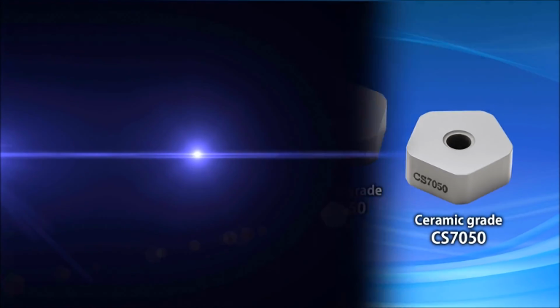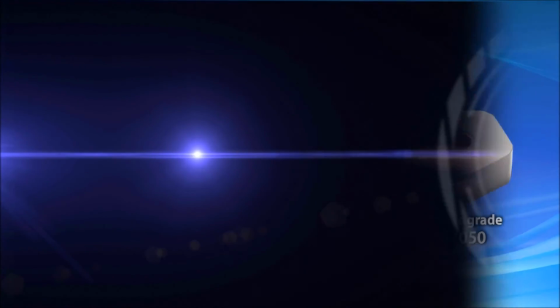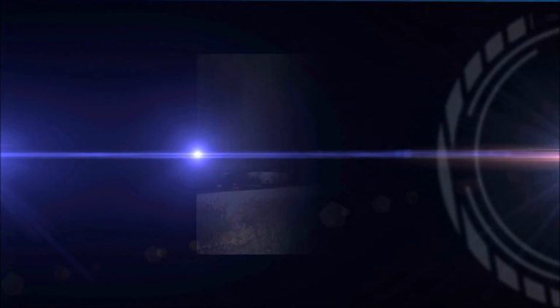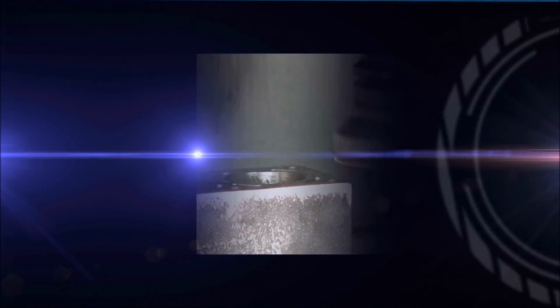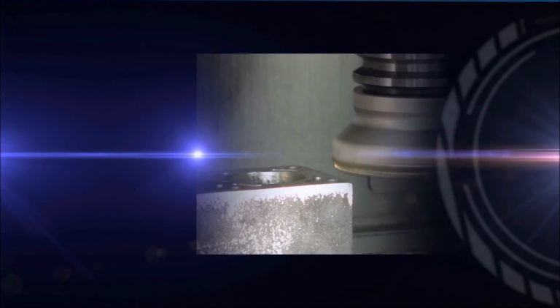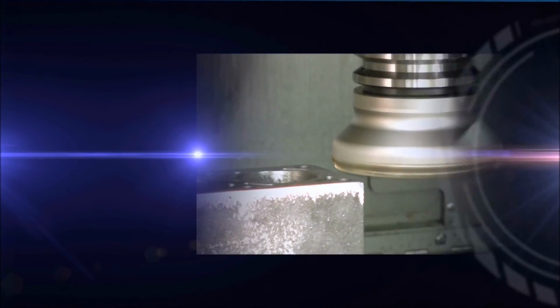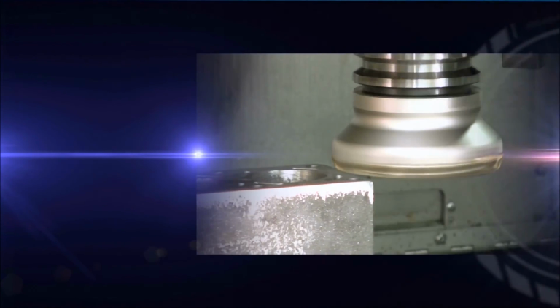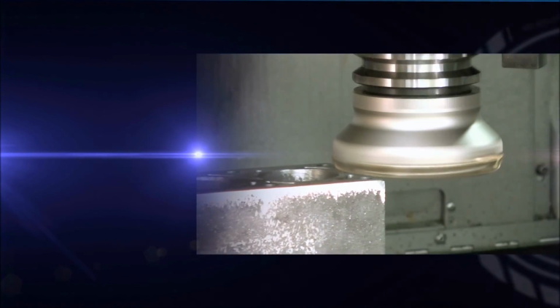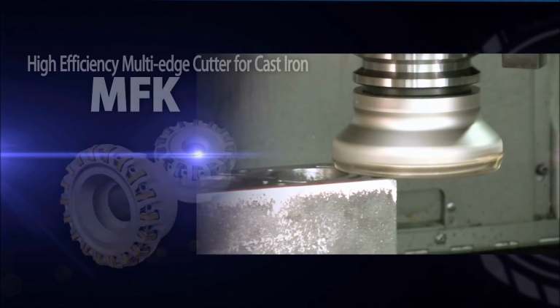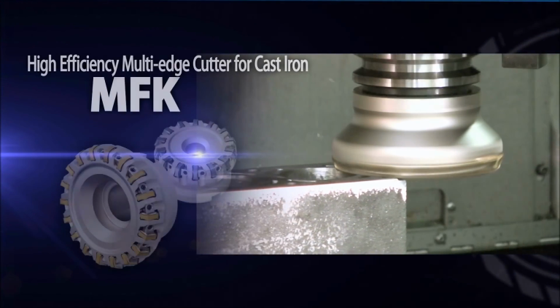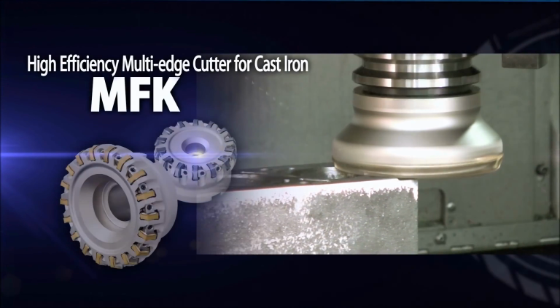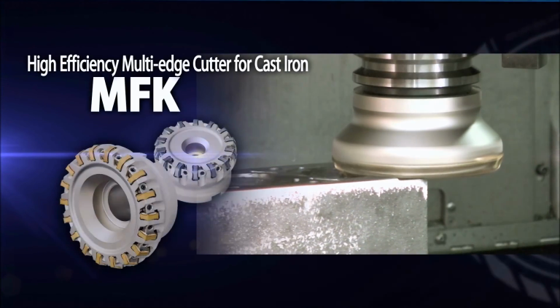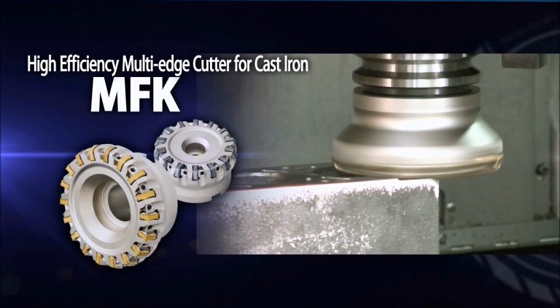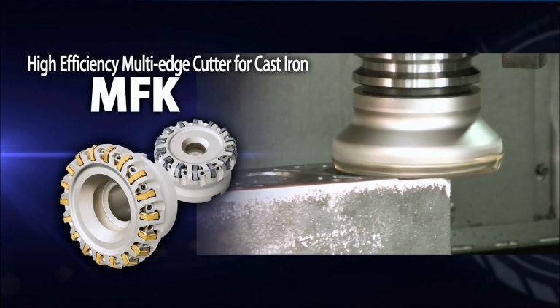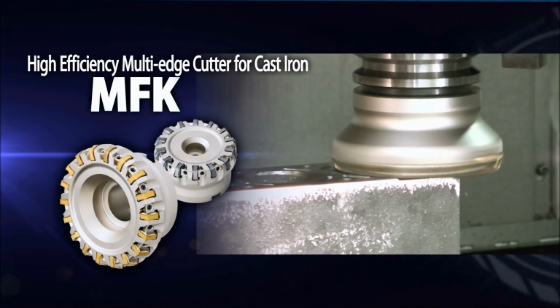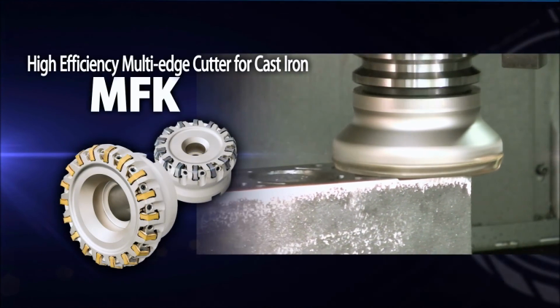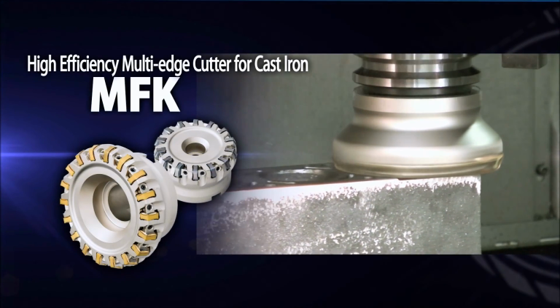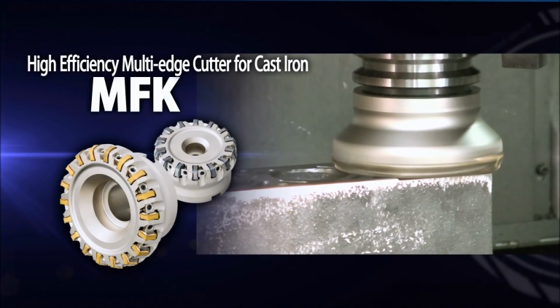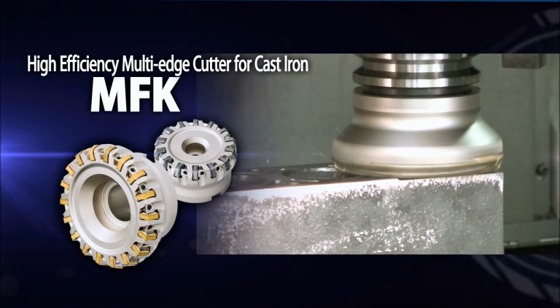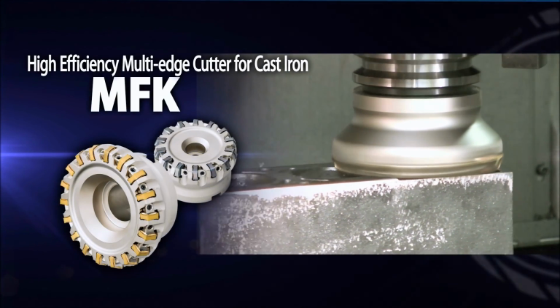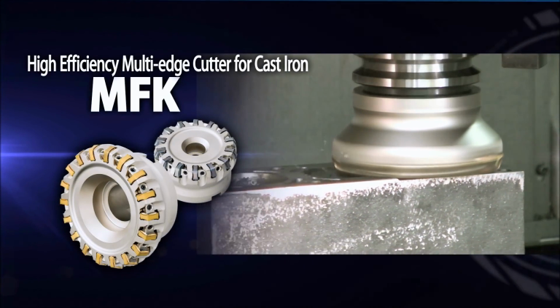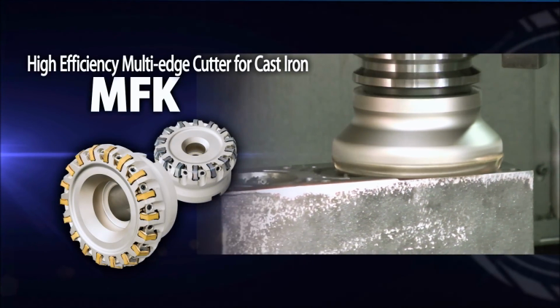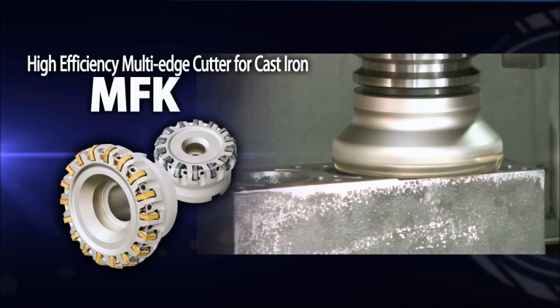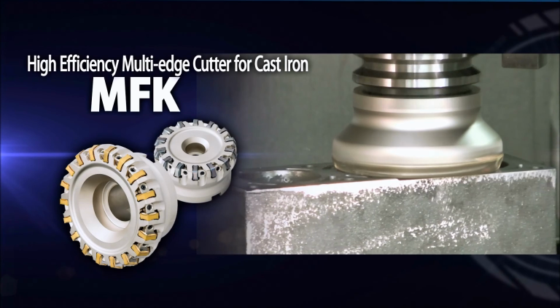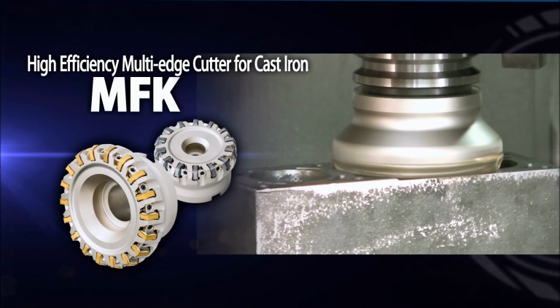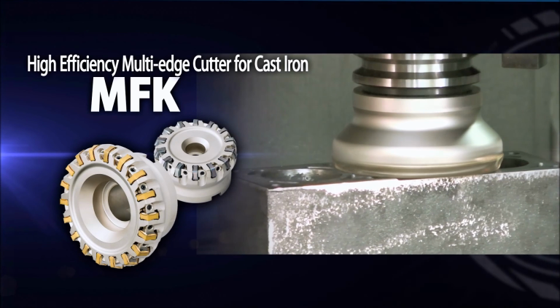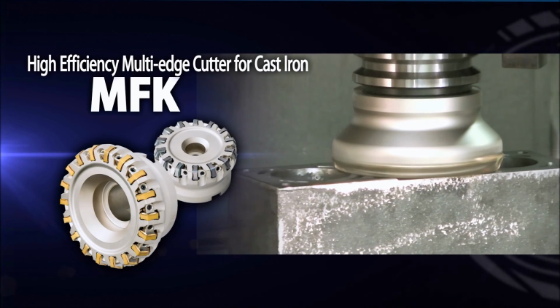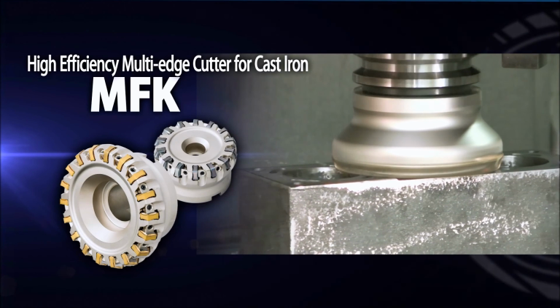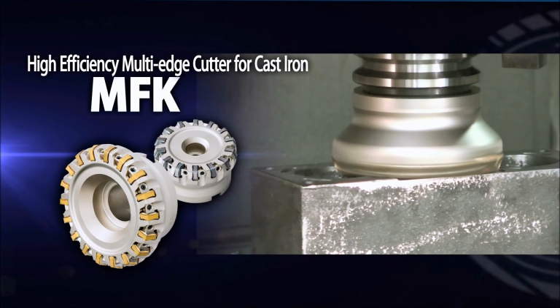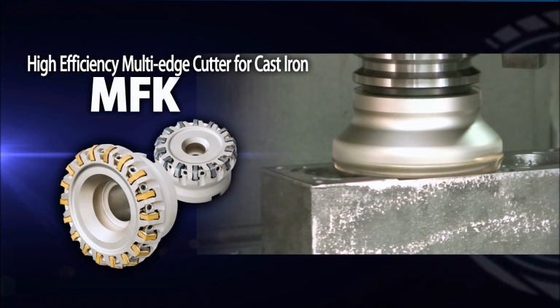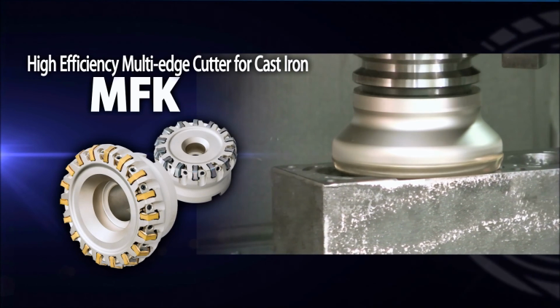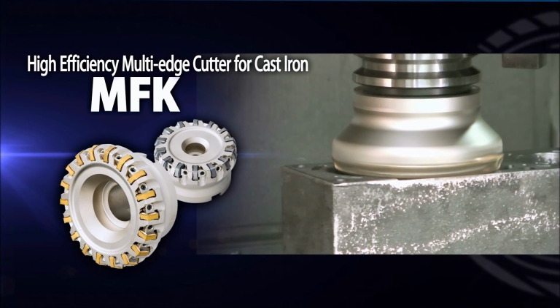The NFK high-efficiency cutter is the answer for all your cast iron milling applications.